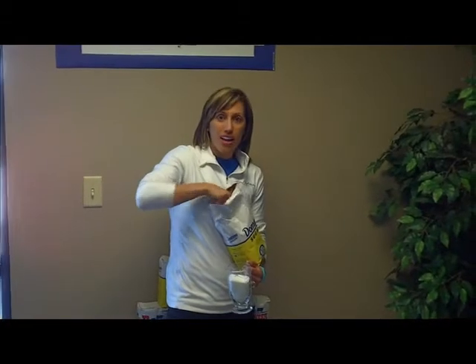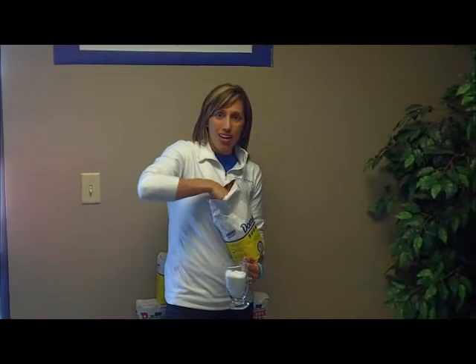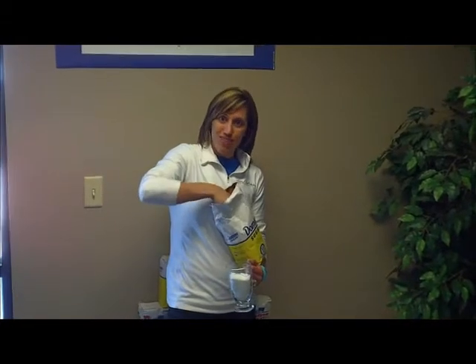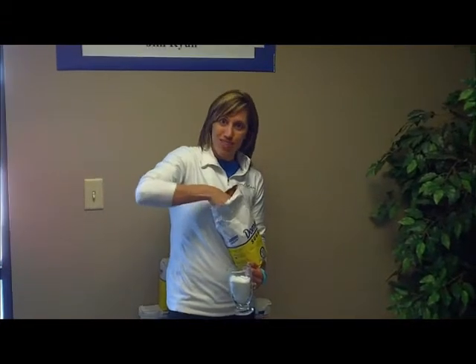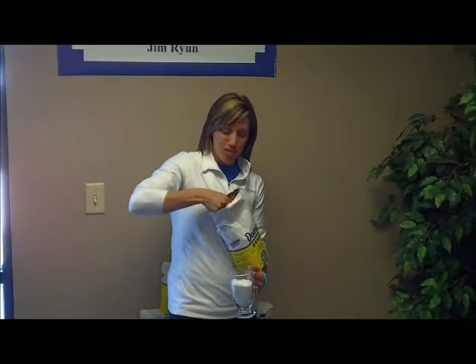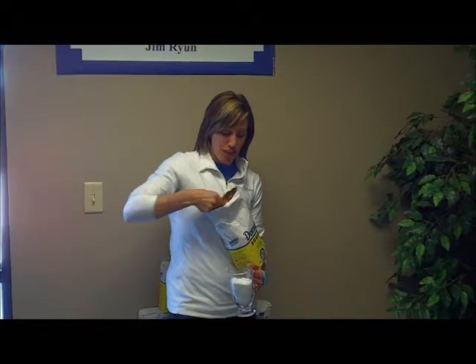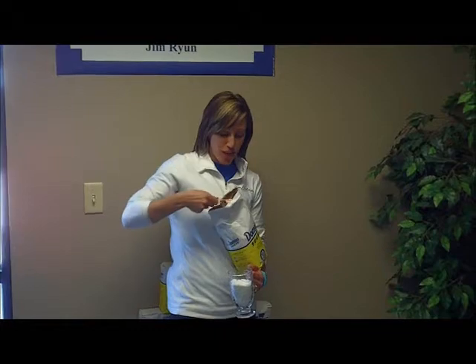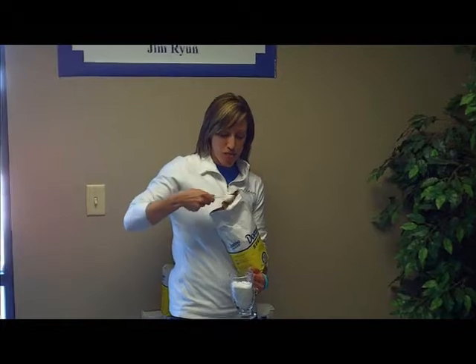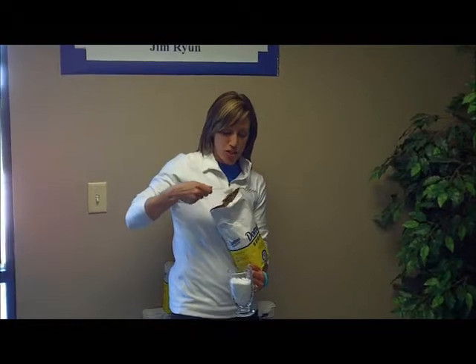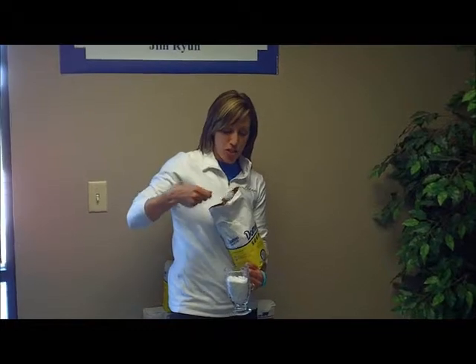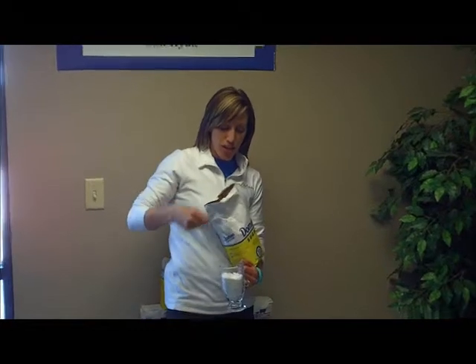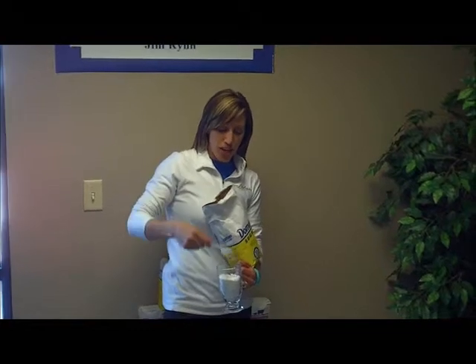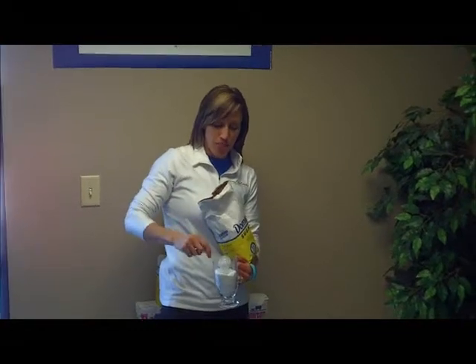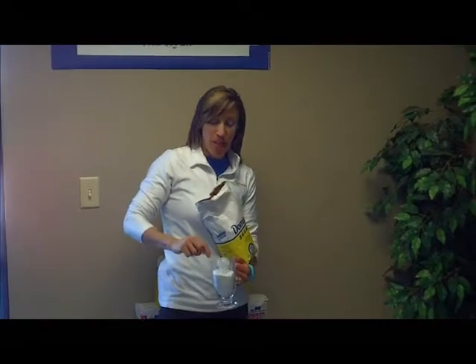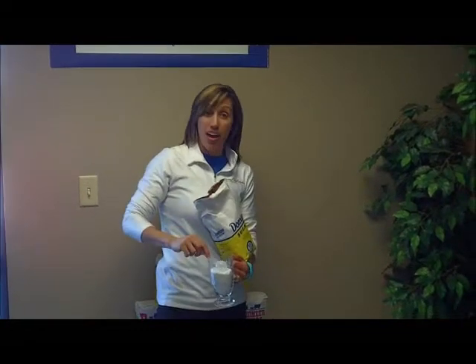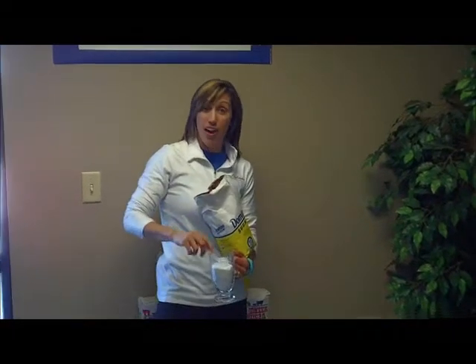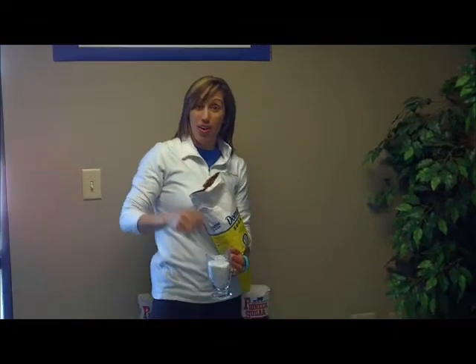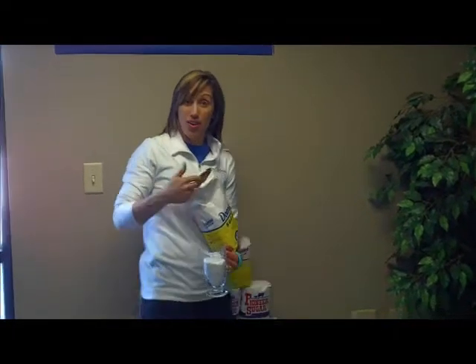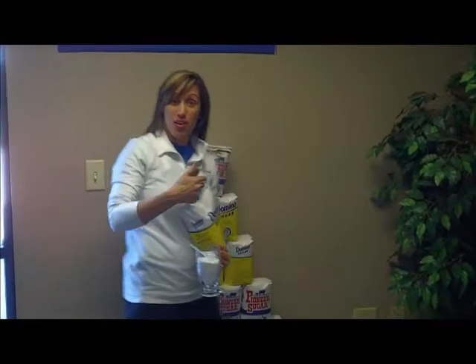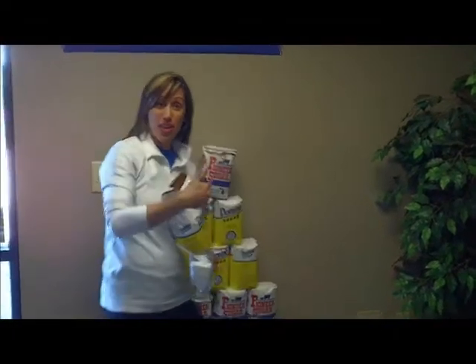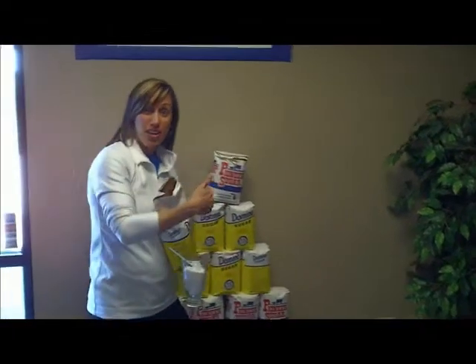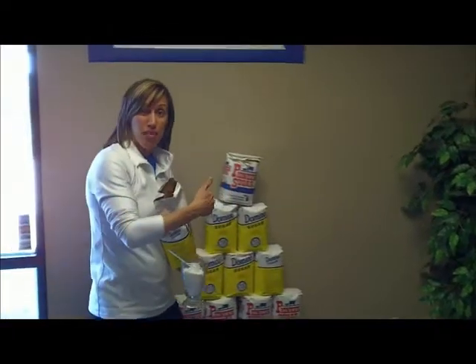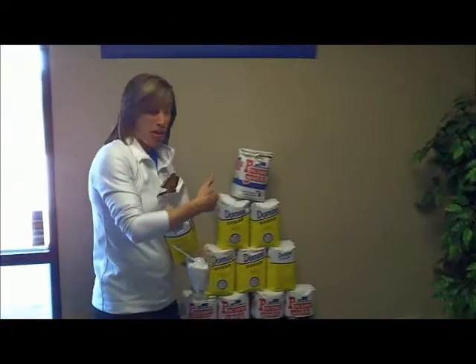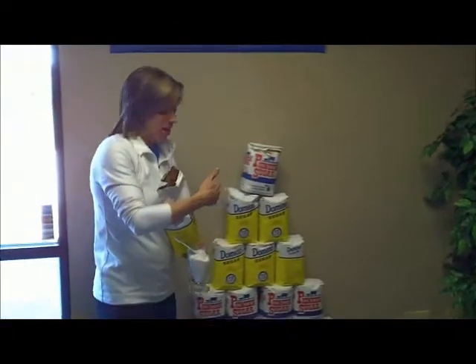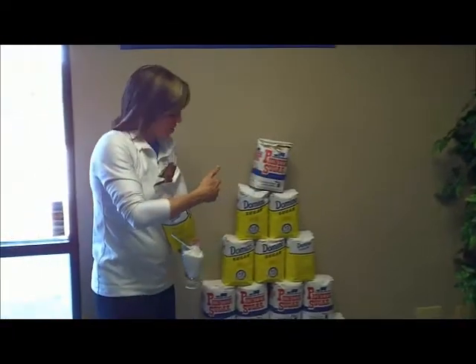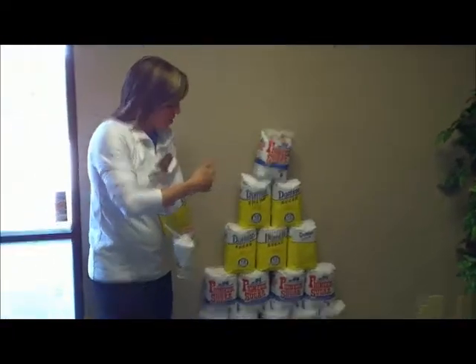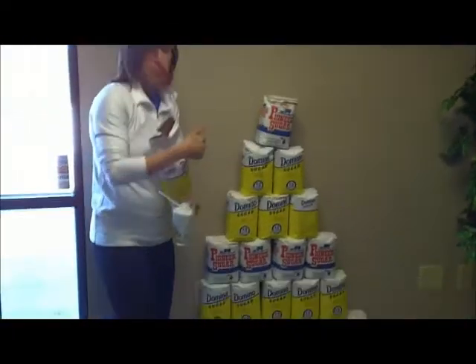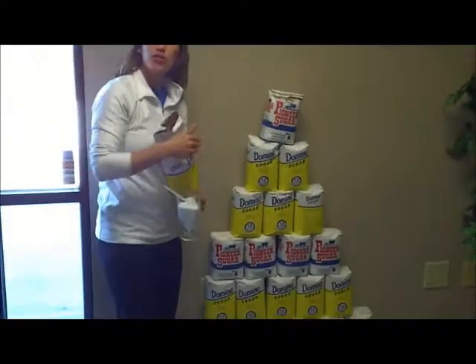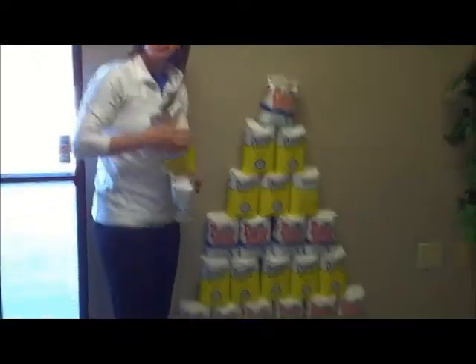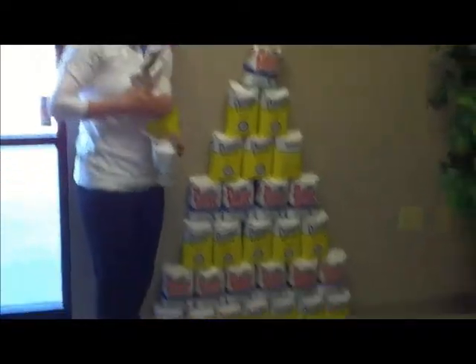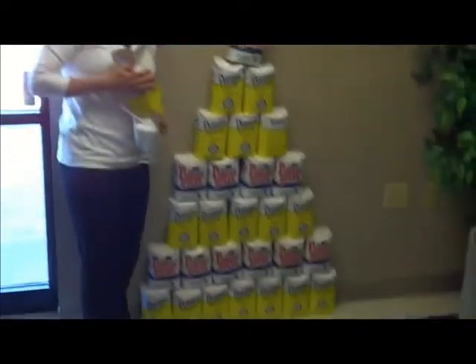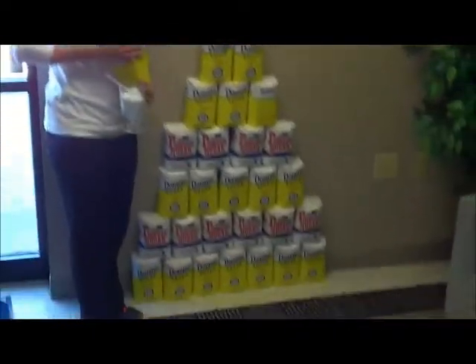Hey guys, just measuring out my sugar for the day. I also got my stash for the rest of the year.